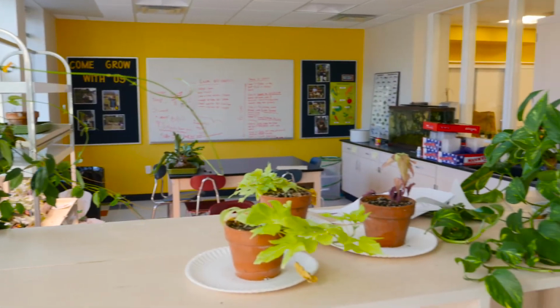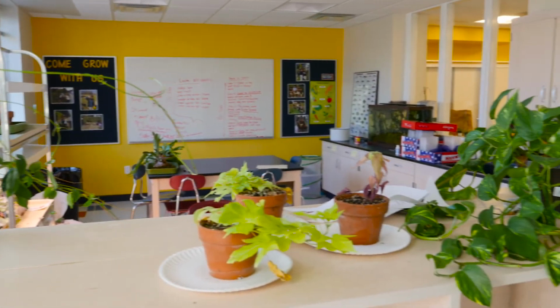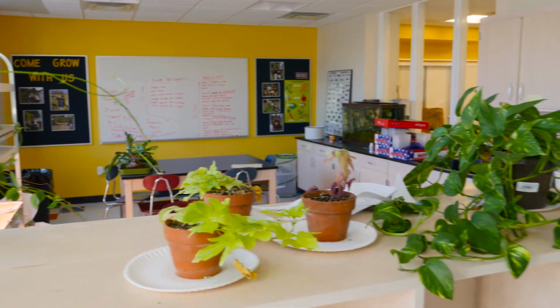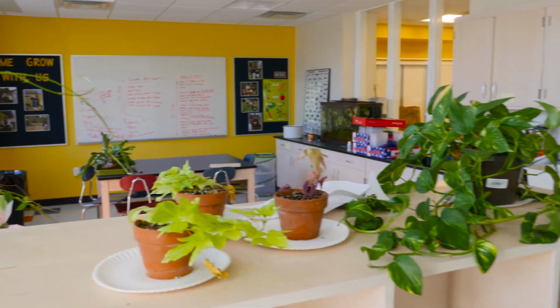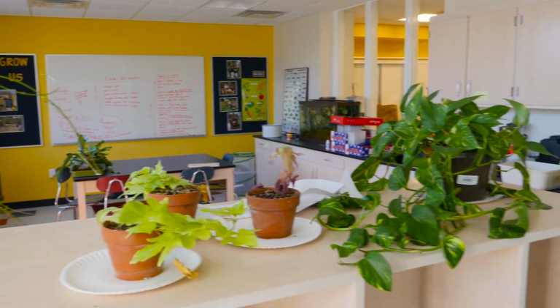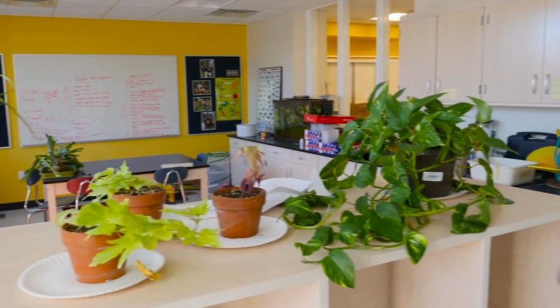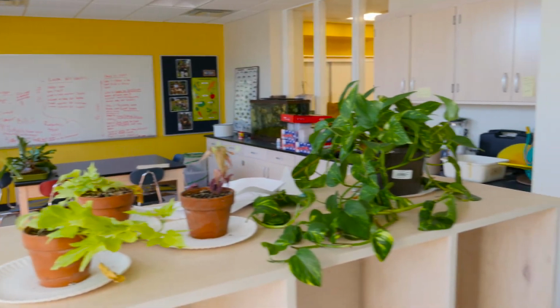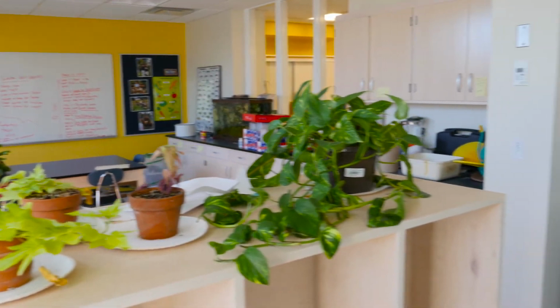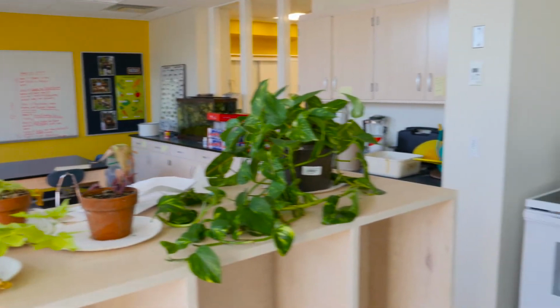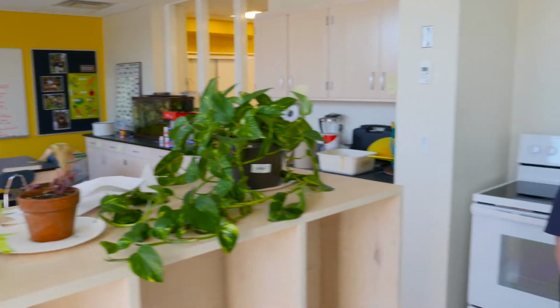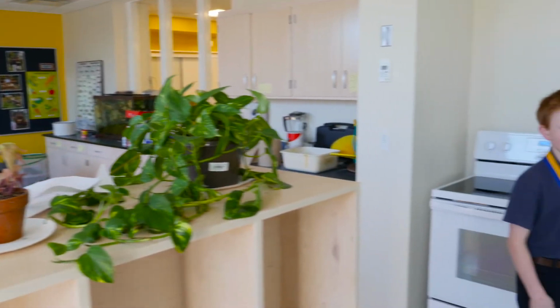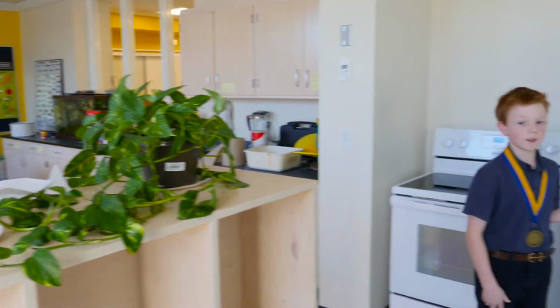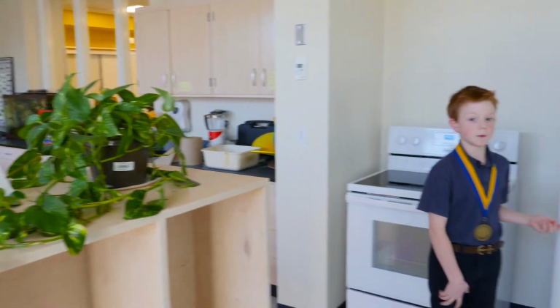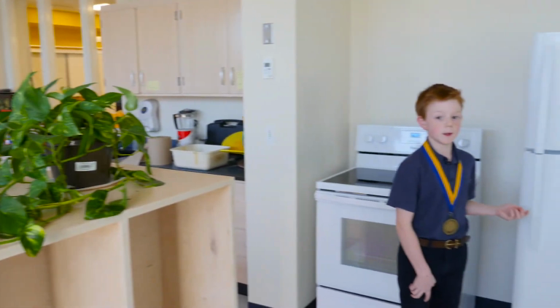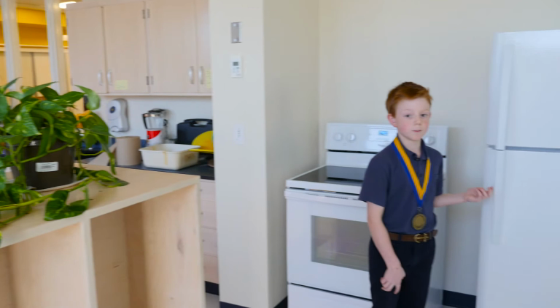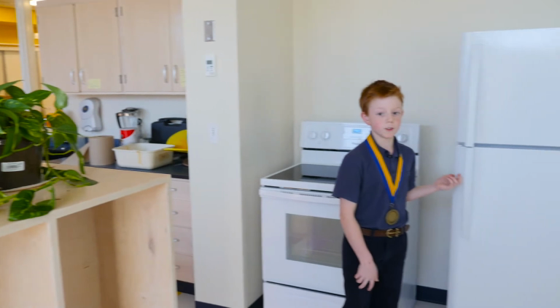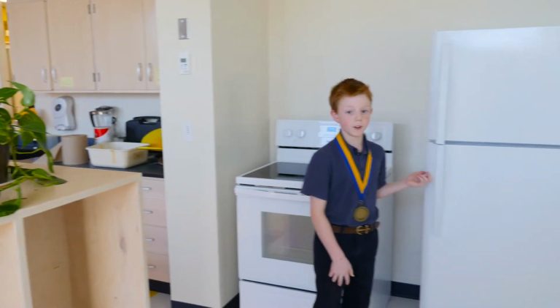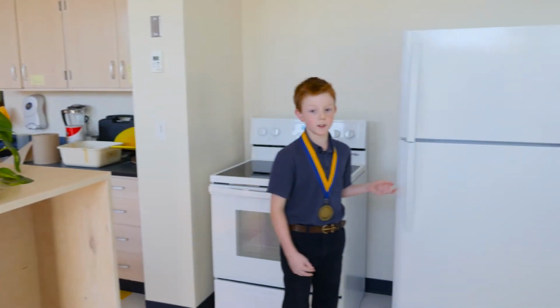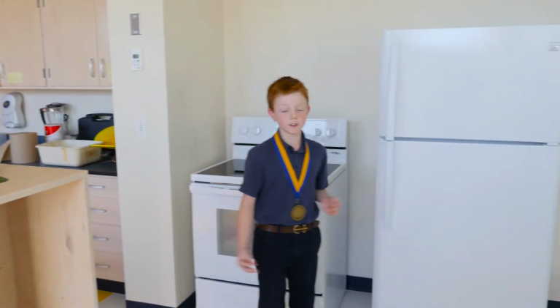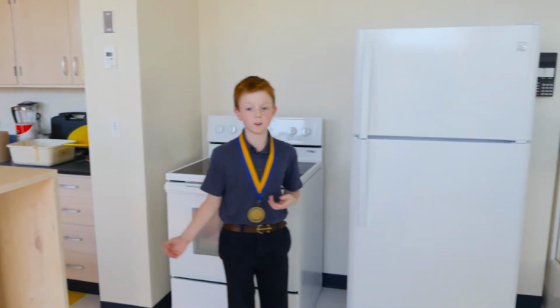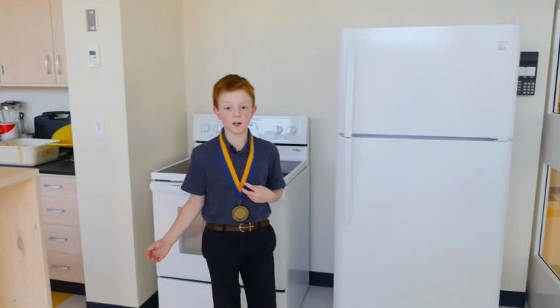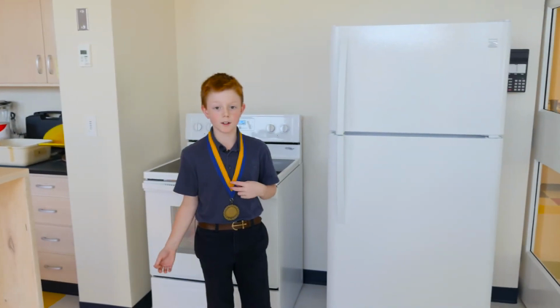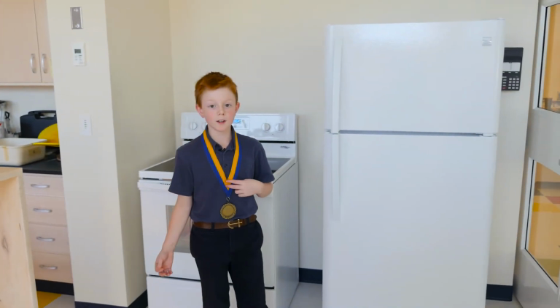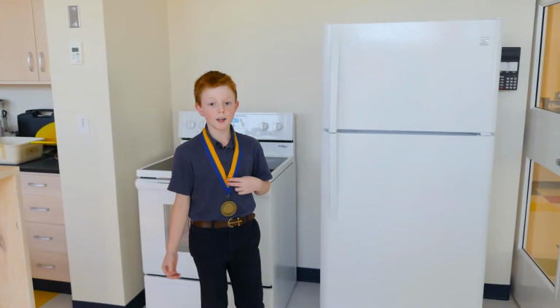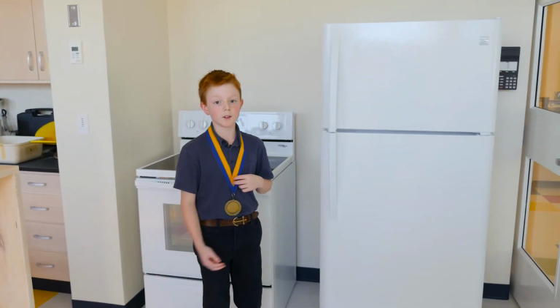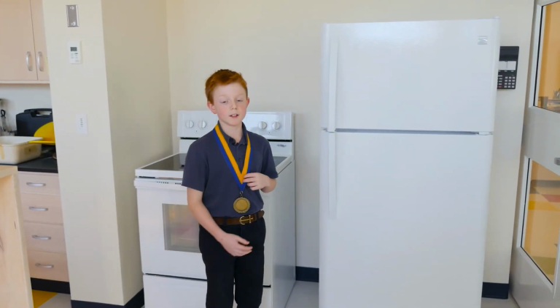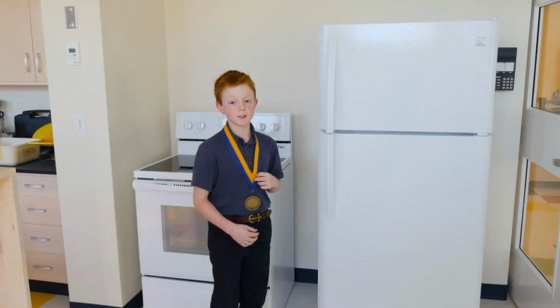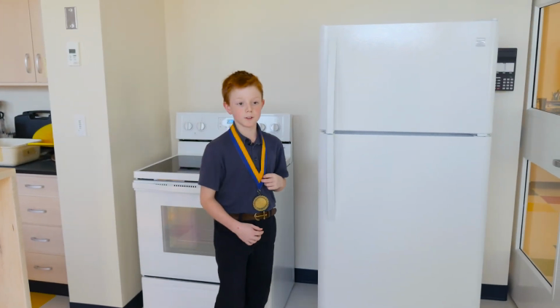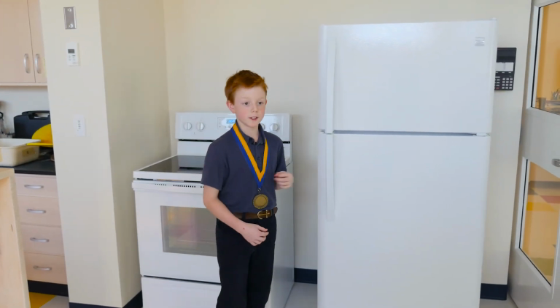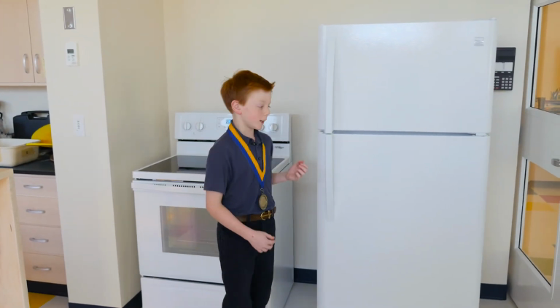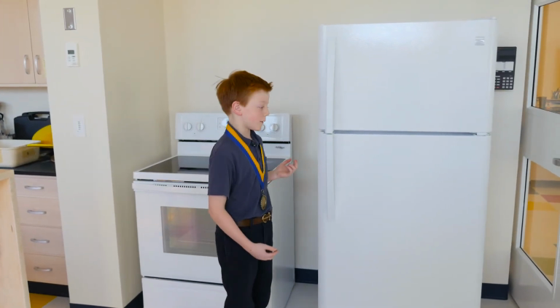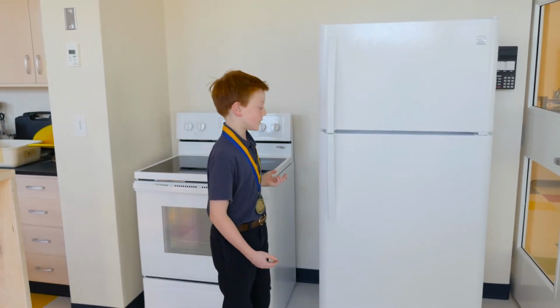We also have a small kitchen where we can prepare food grown in our school garden, and we can use it for kitchen chemistry.